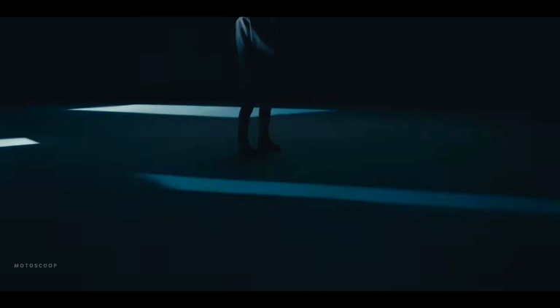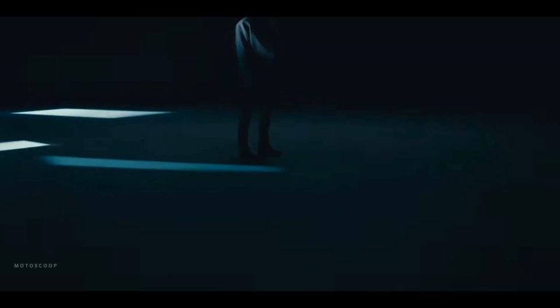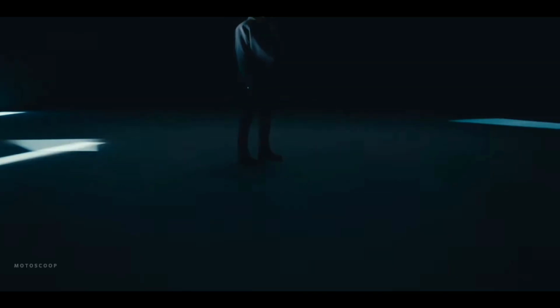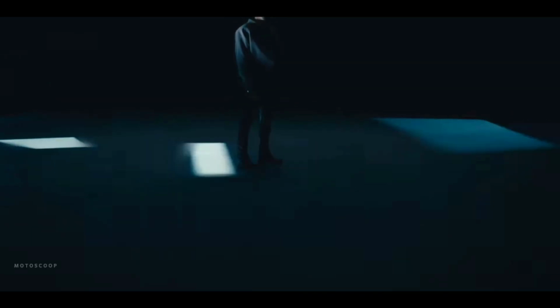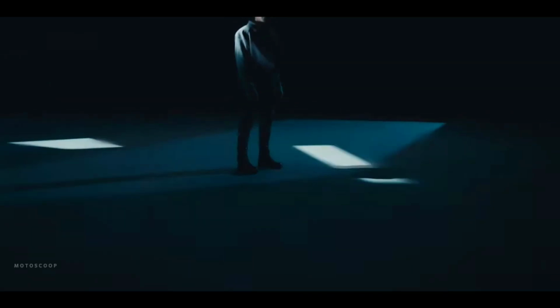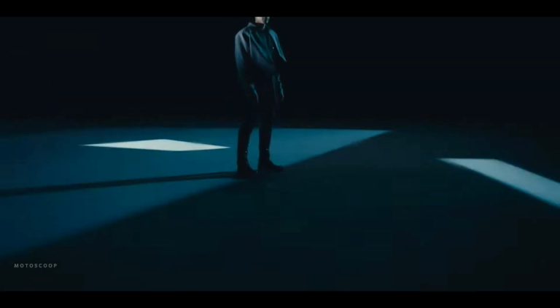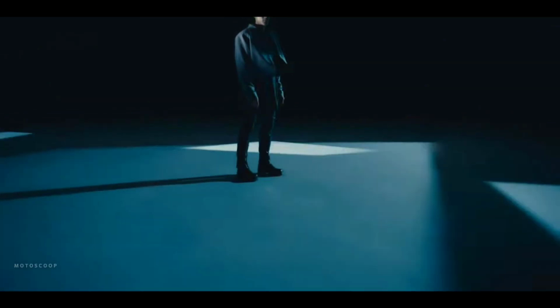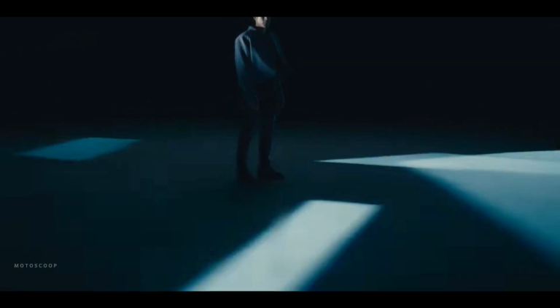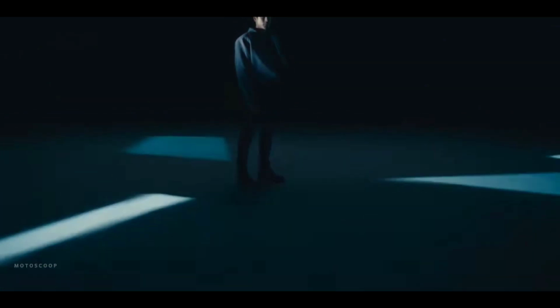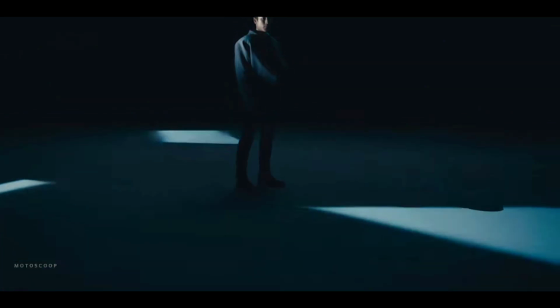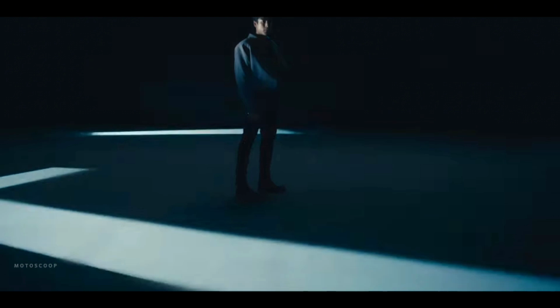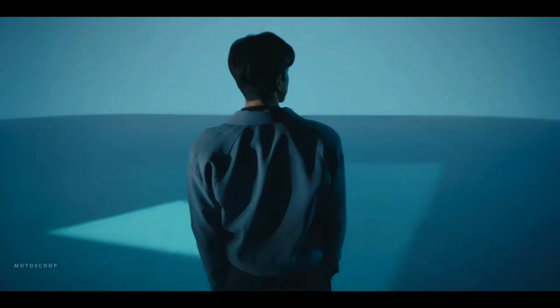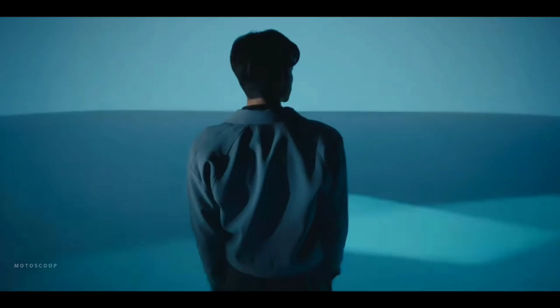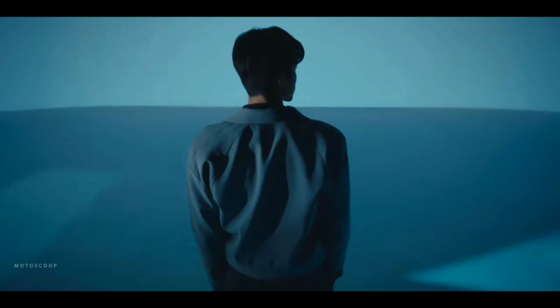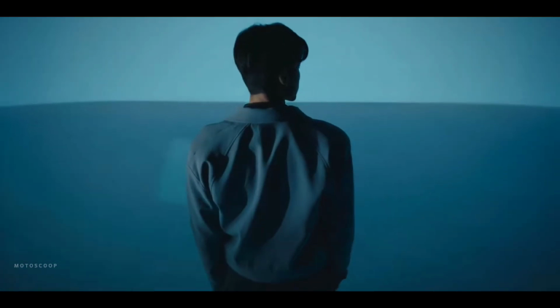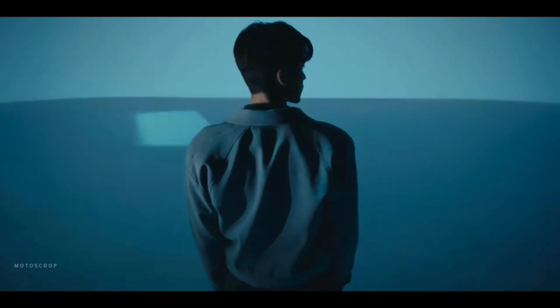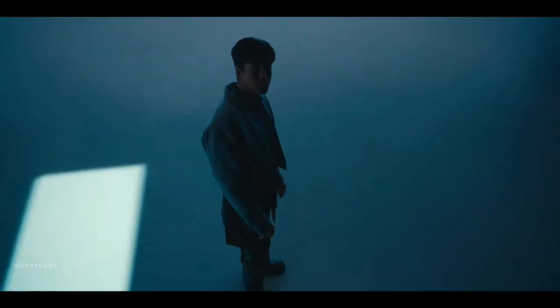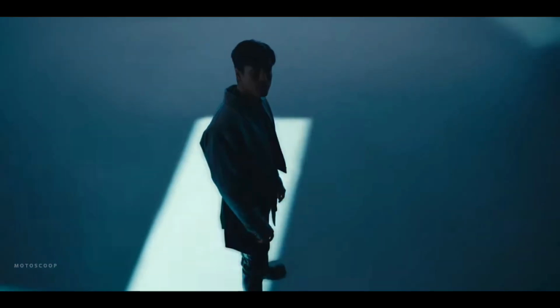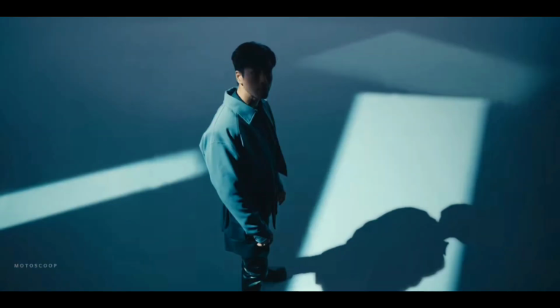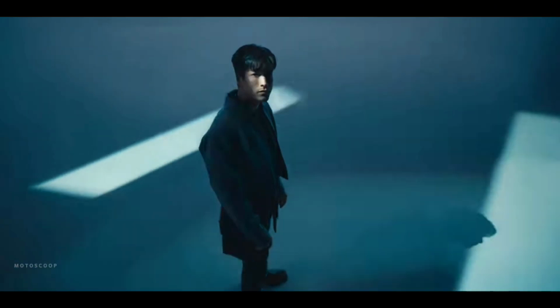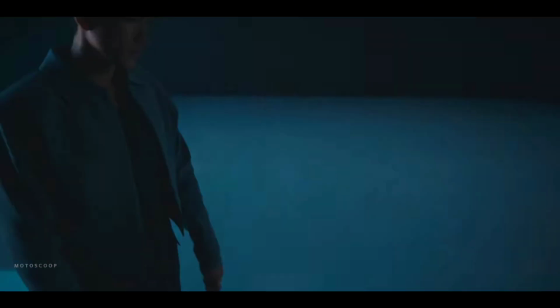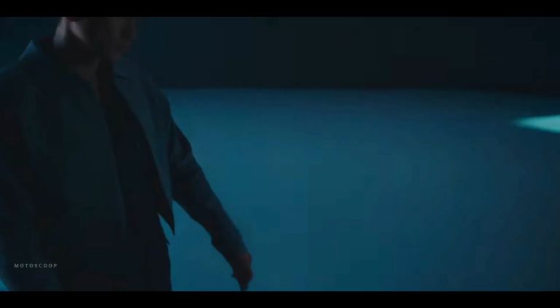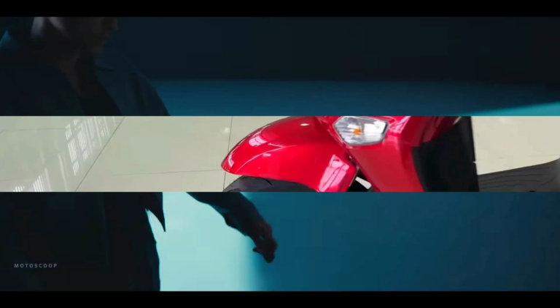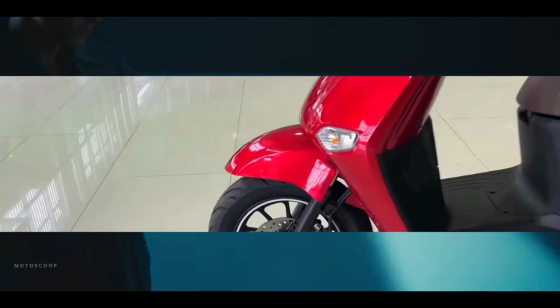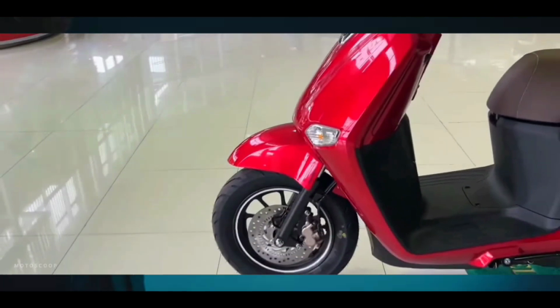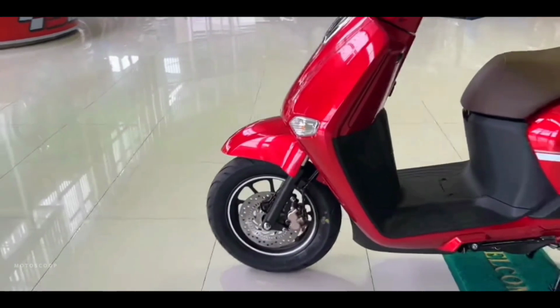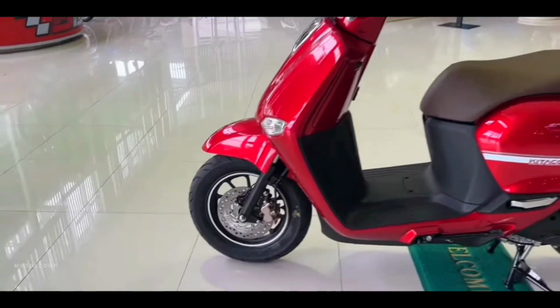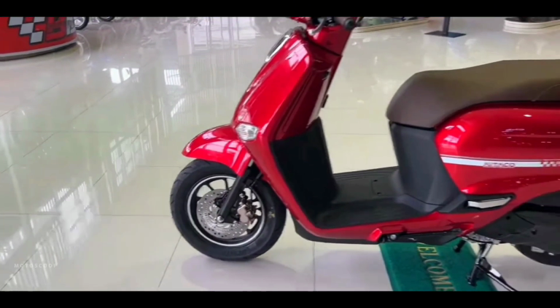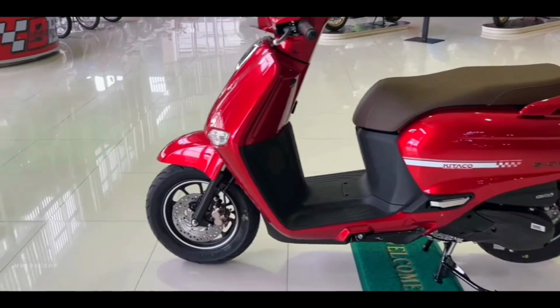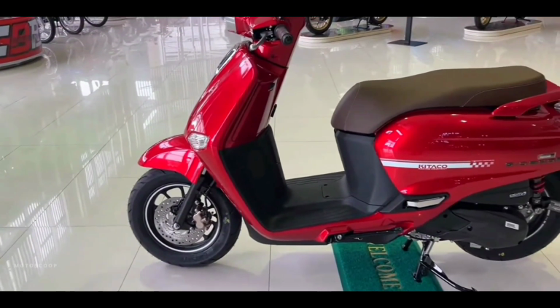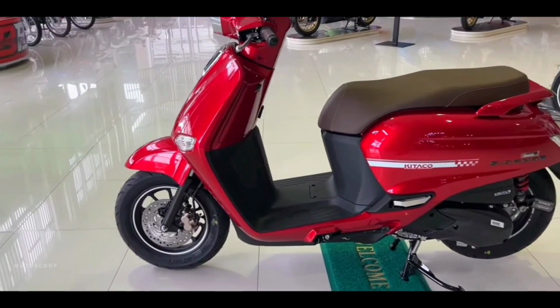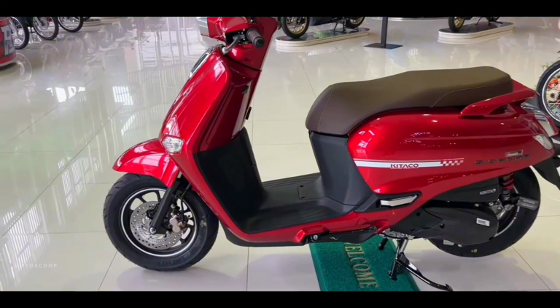Welcome to Motoscoop. Introducing the all-new 2024 Honda Giorno Plus Ruby Red Kotaku Edition.